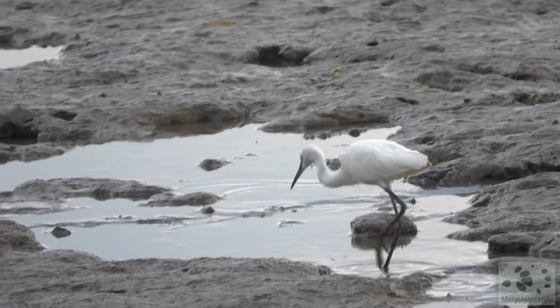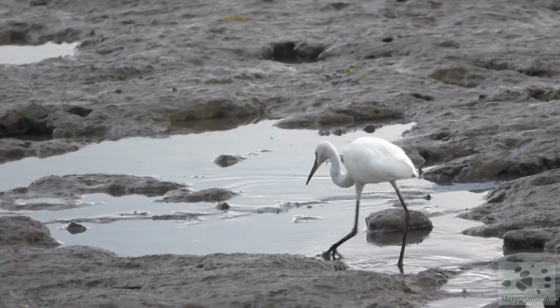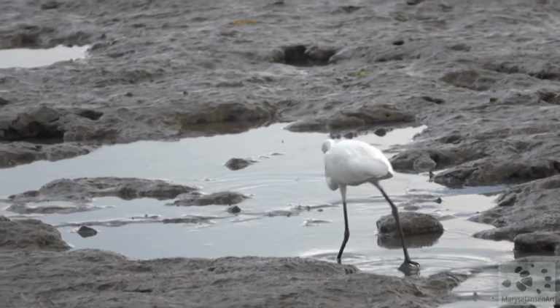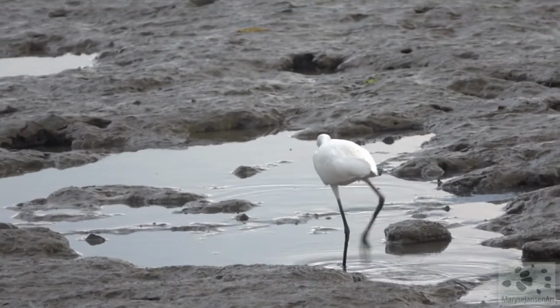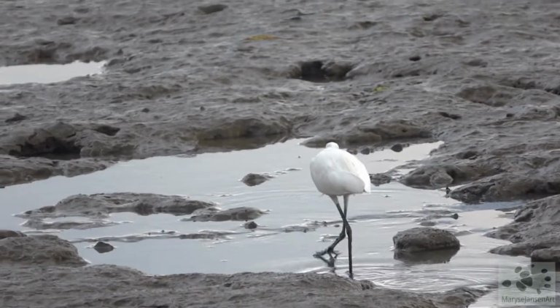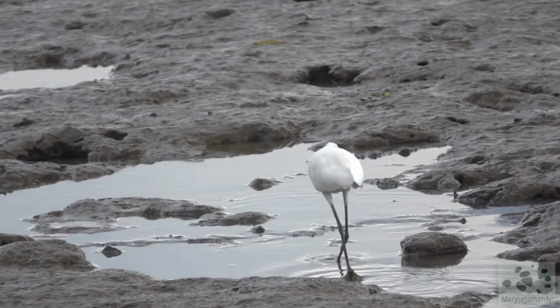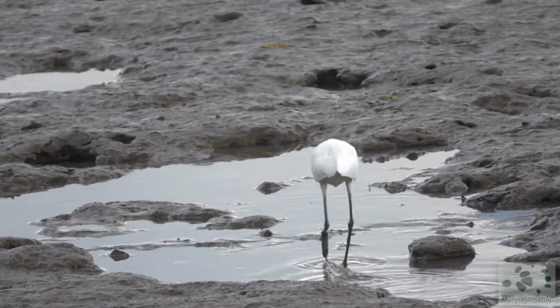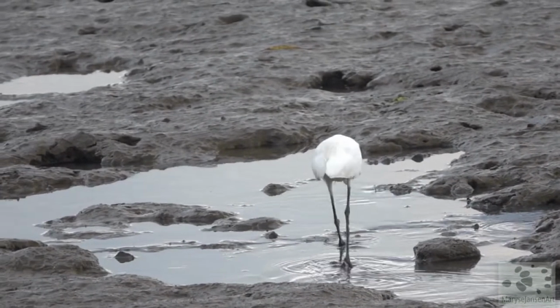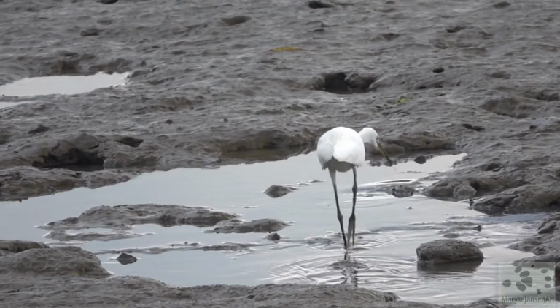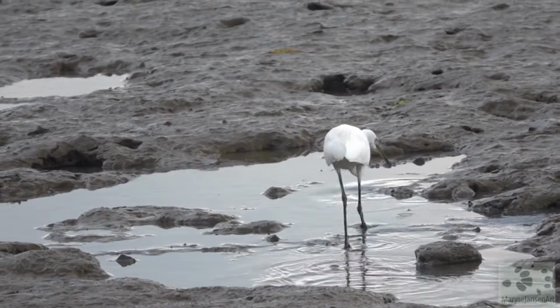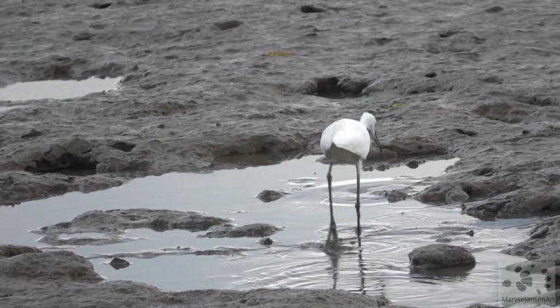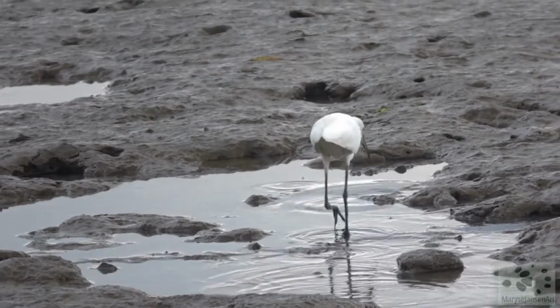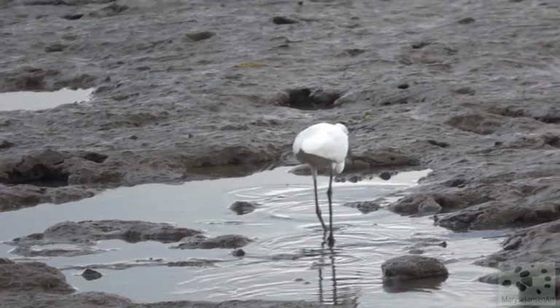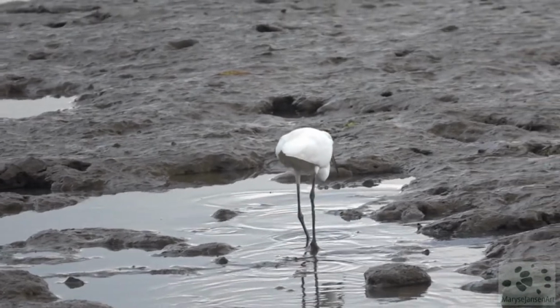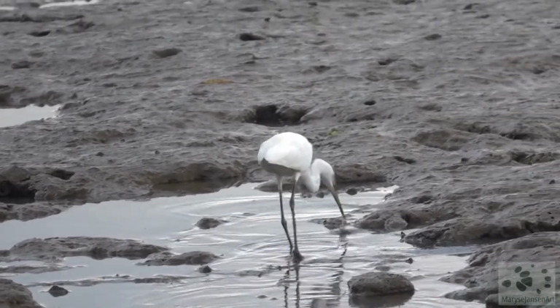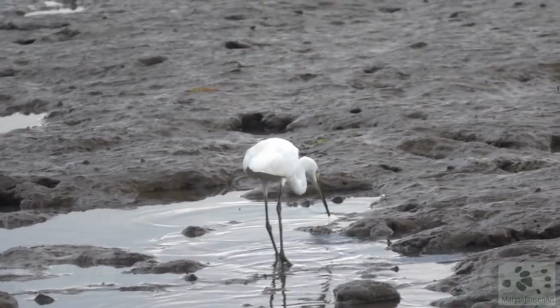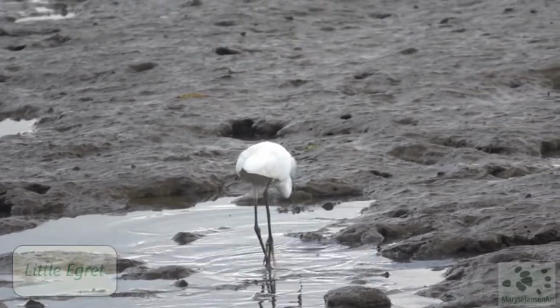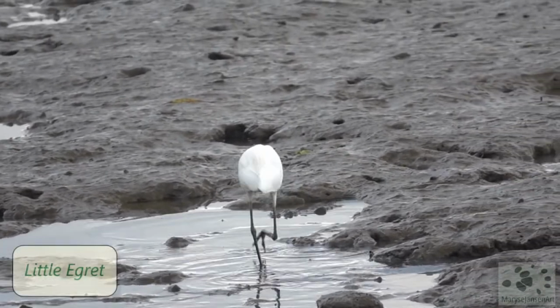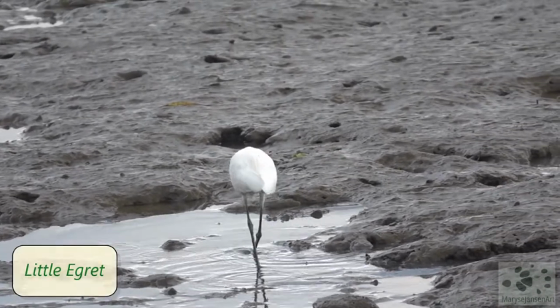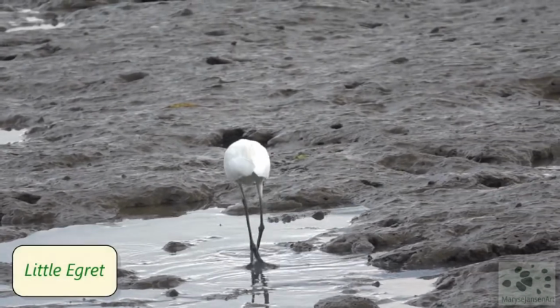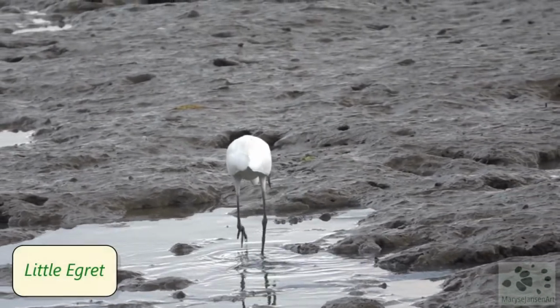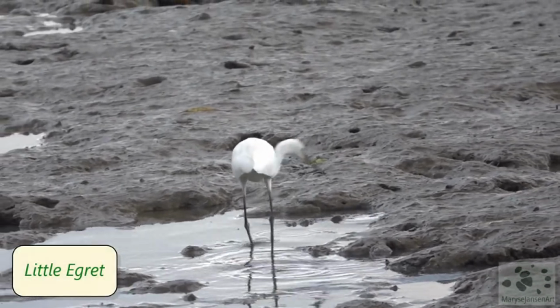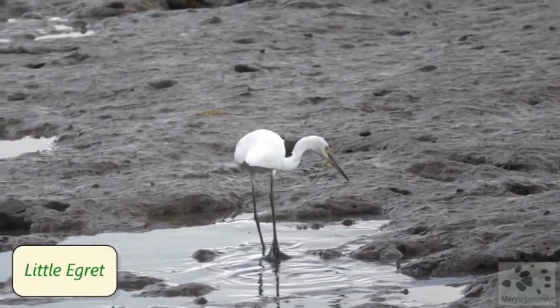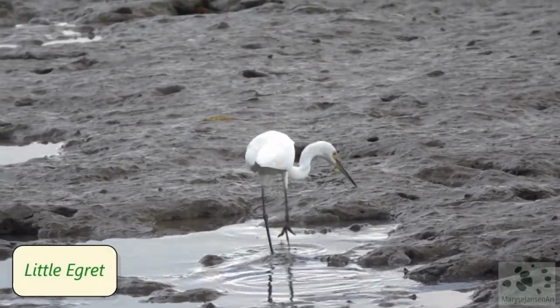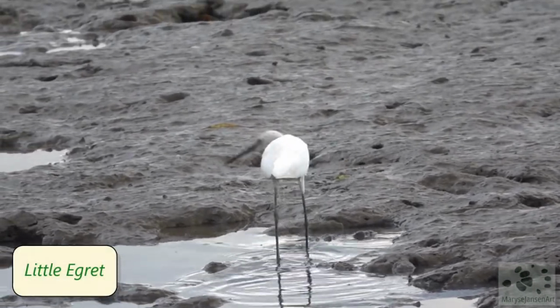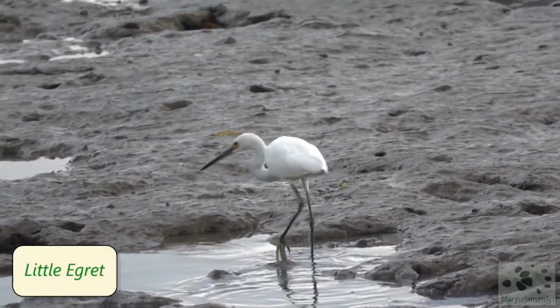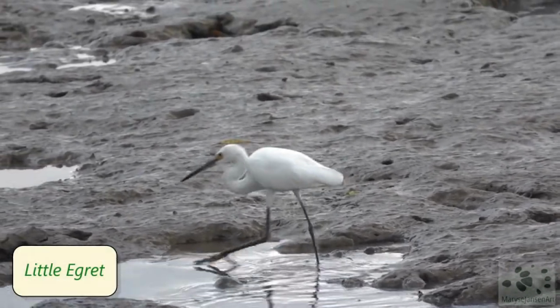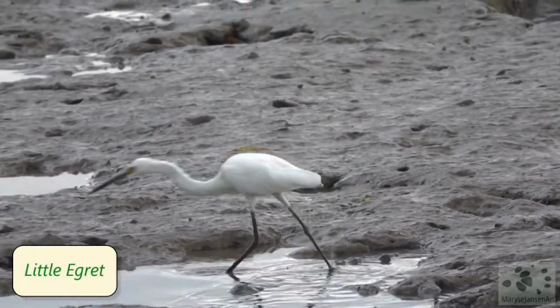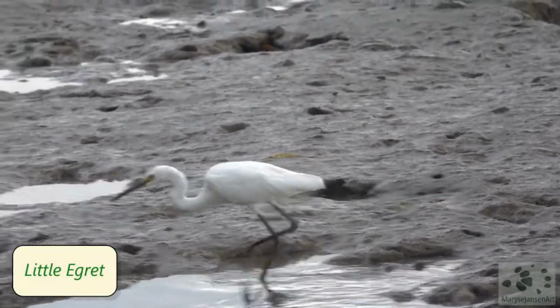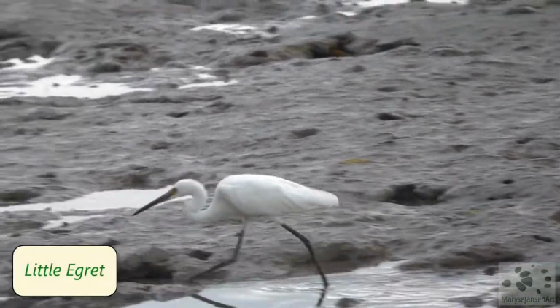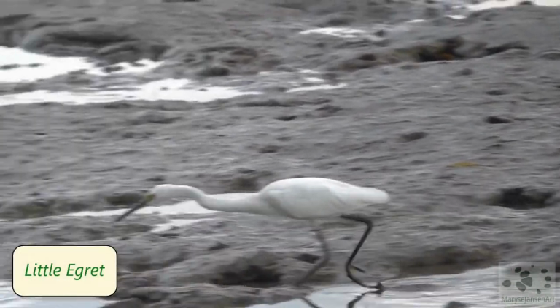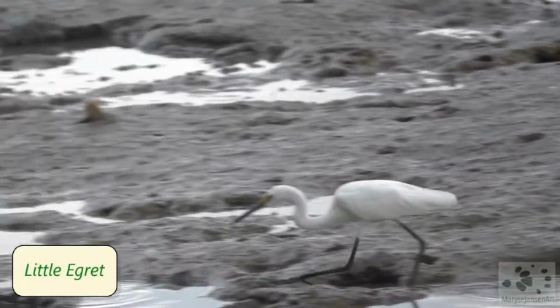A little egret in hunting mode. They are a joy to watch — so active!